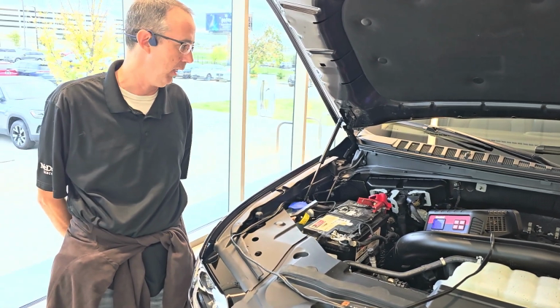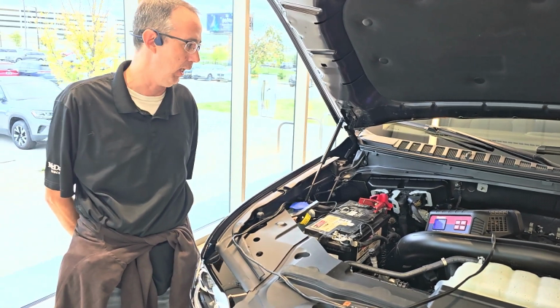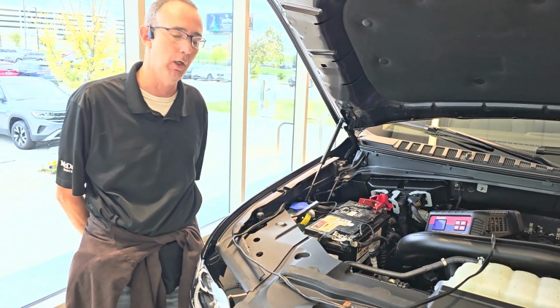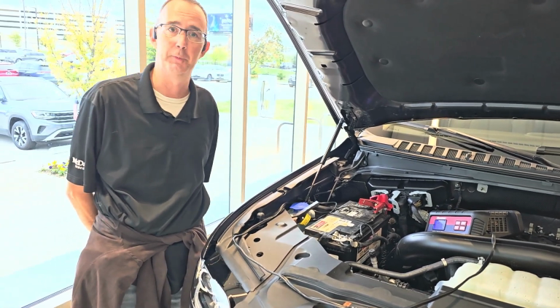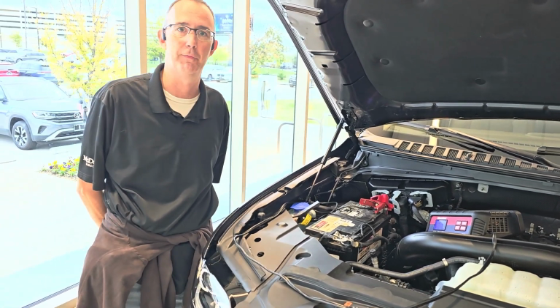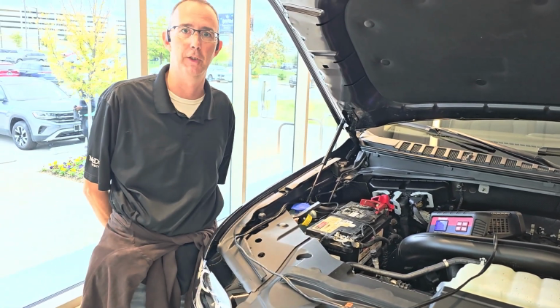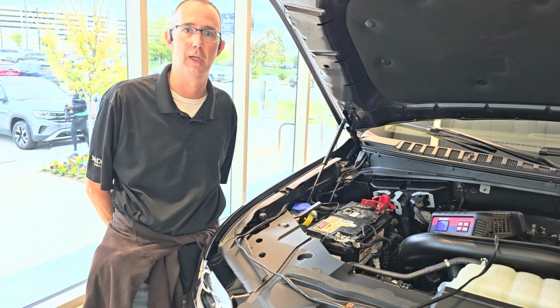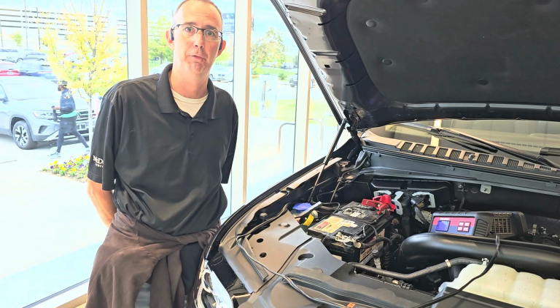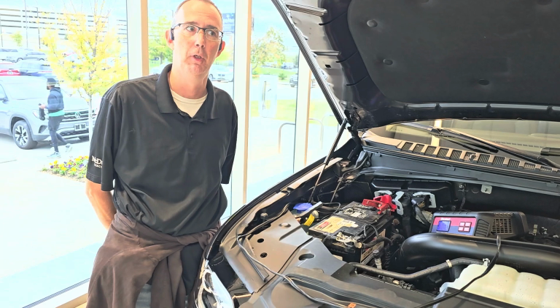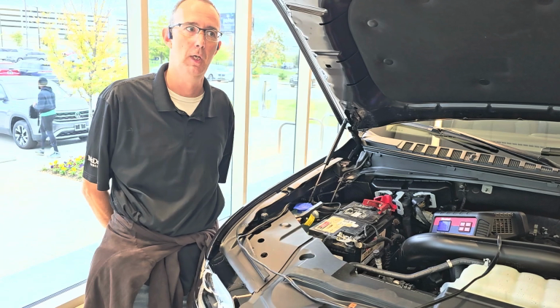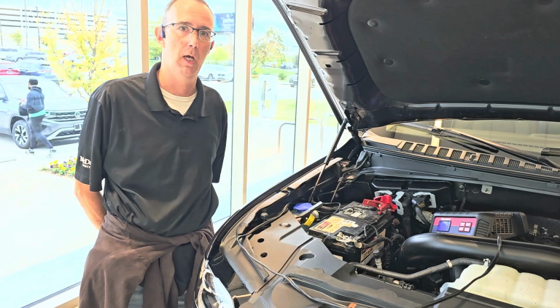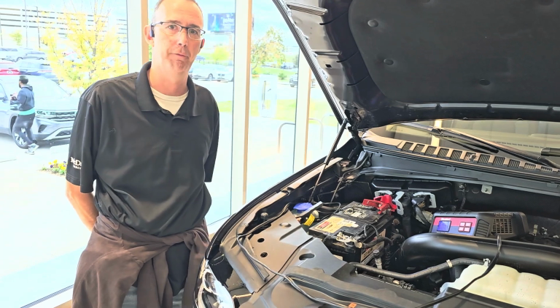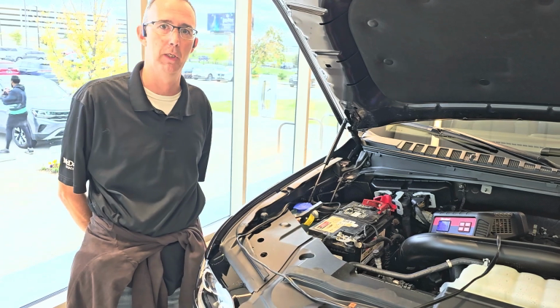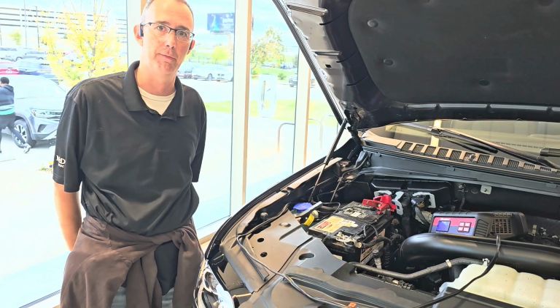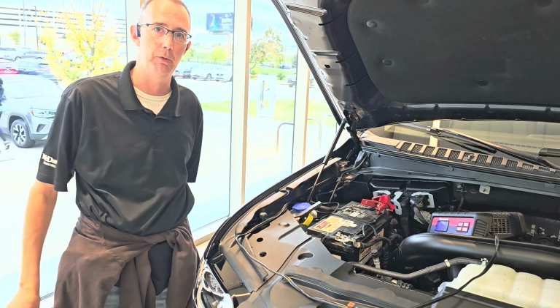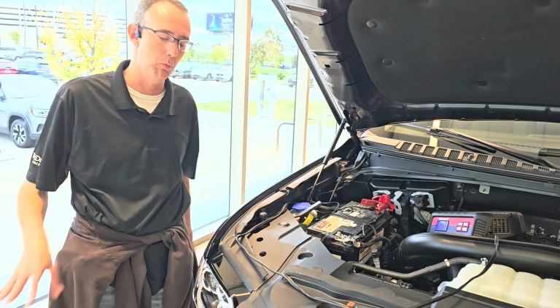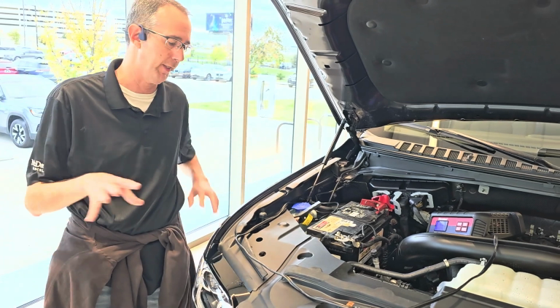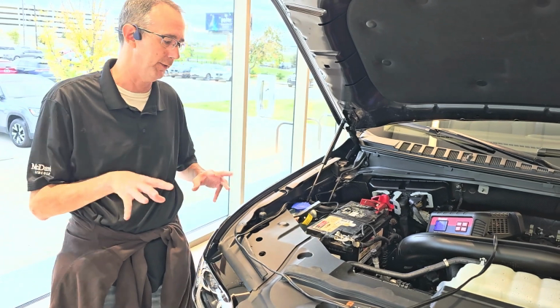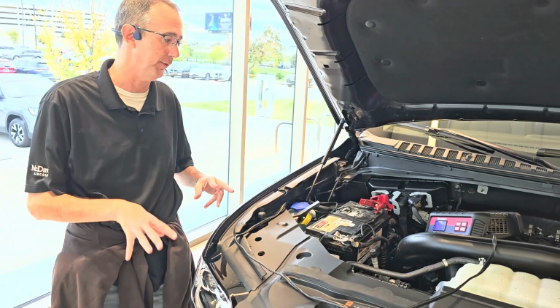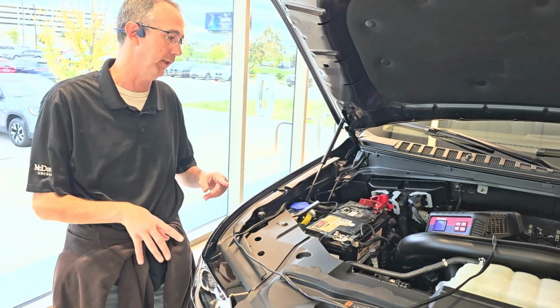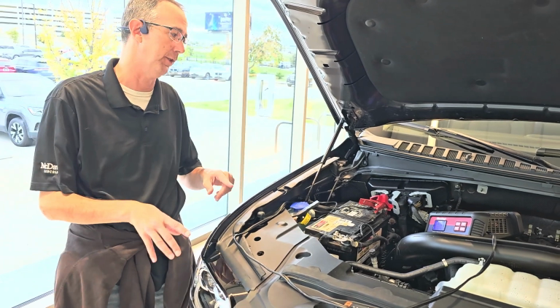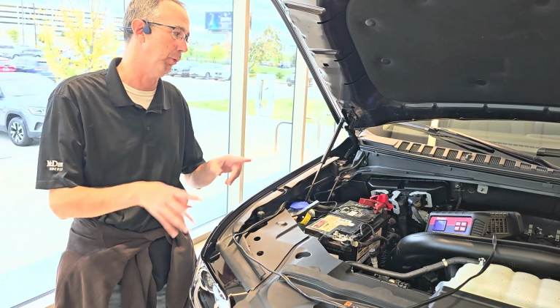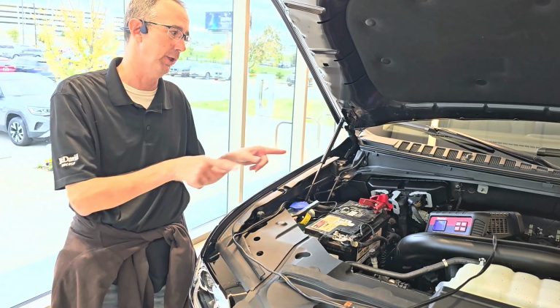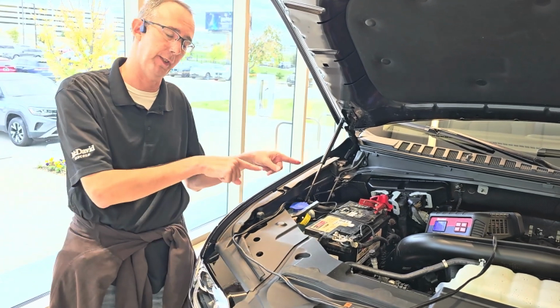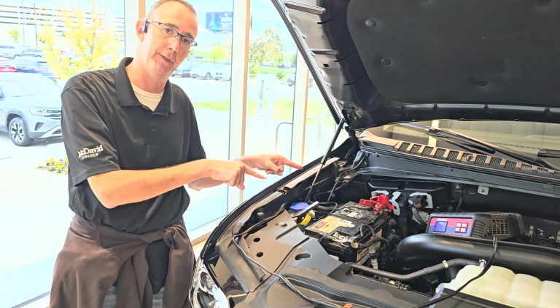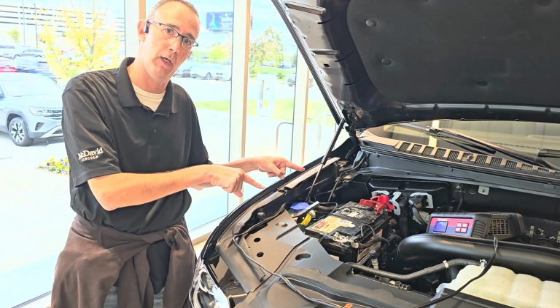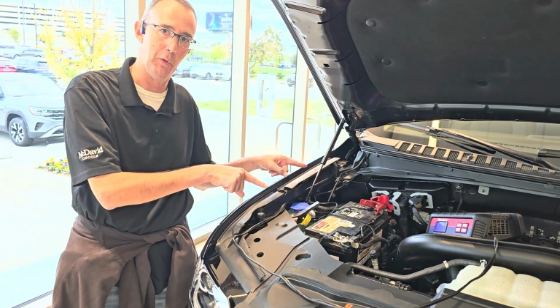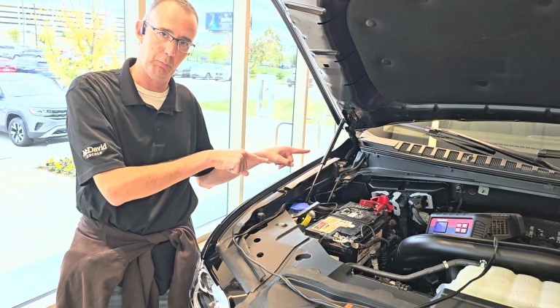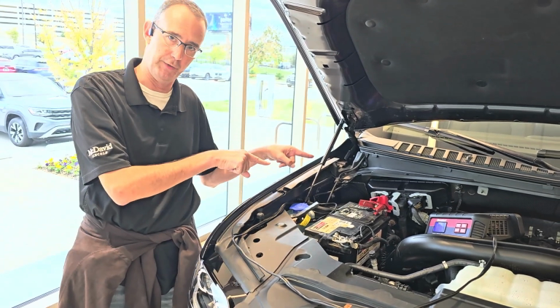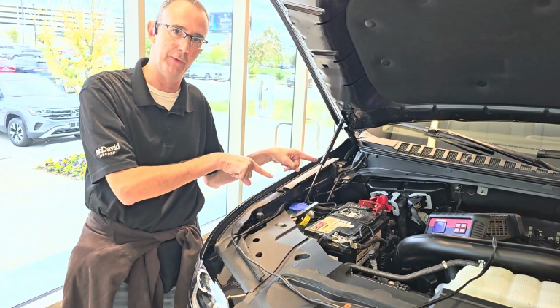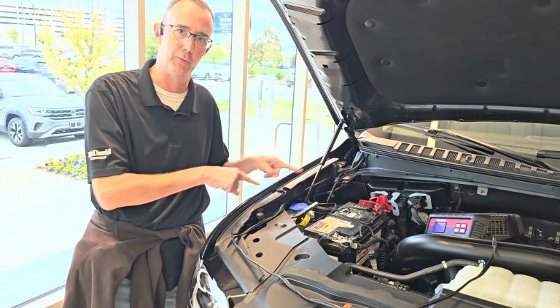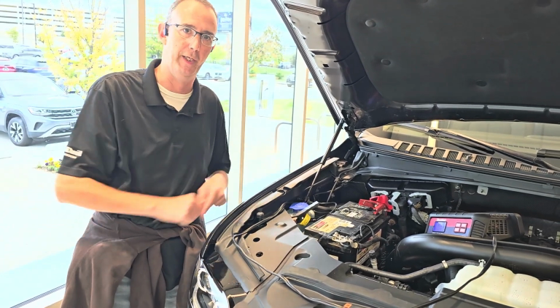I hope this video was helpful. For those of you who work here at this dealership, when you're hooking these up, please do it this way.